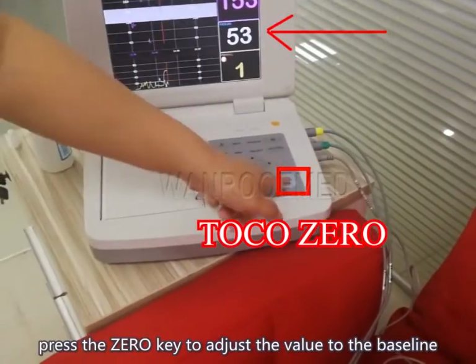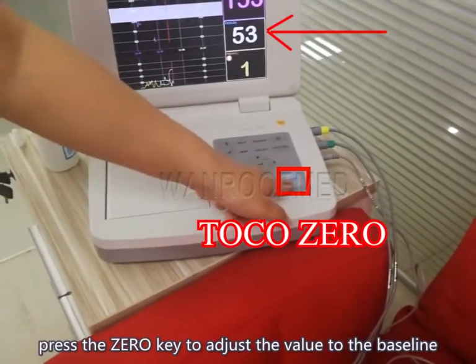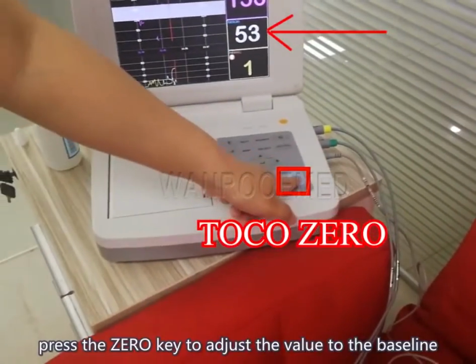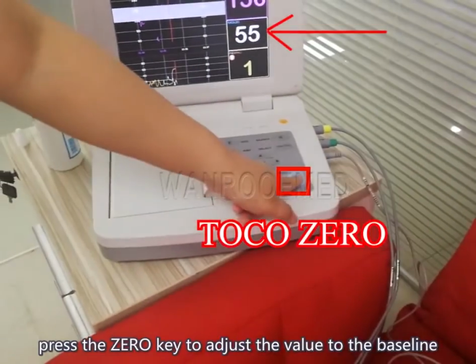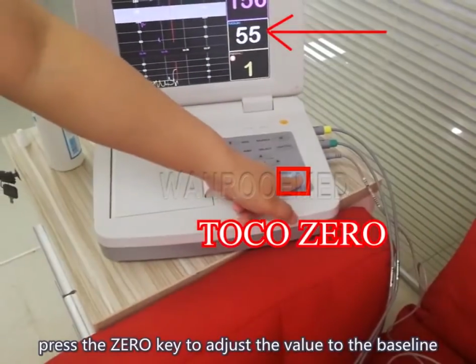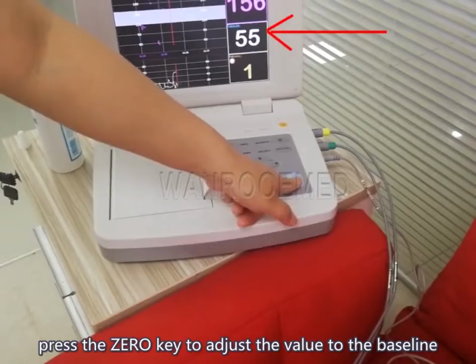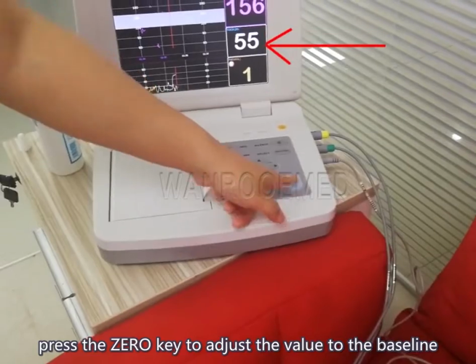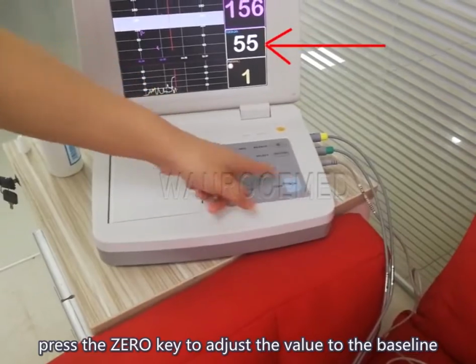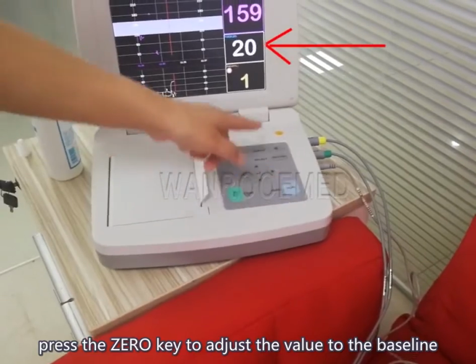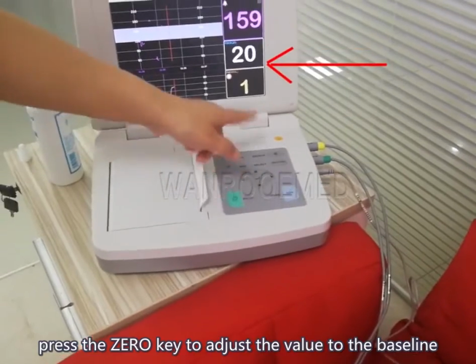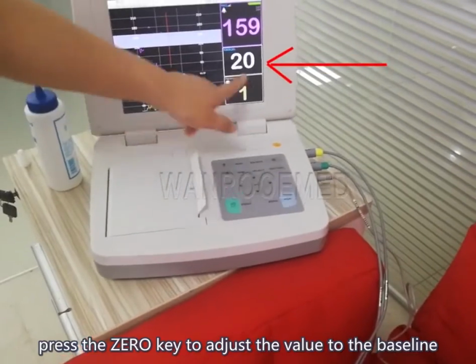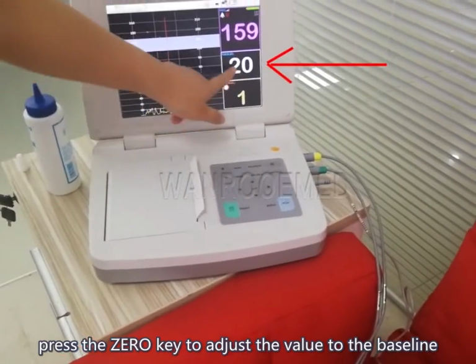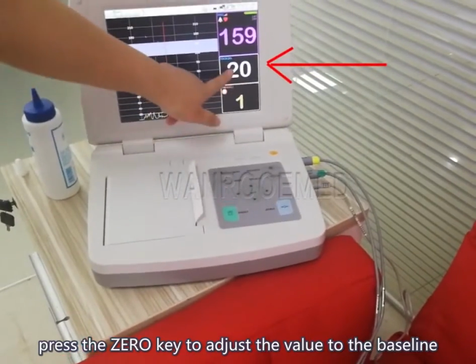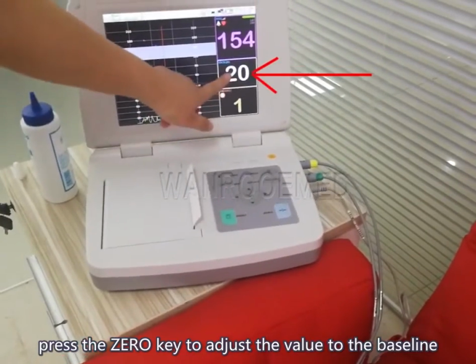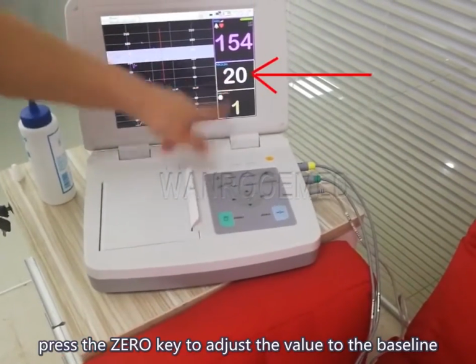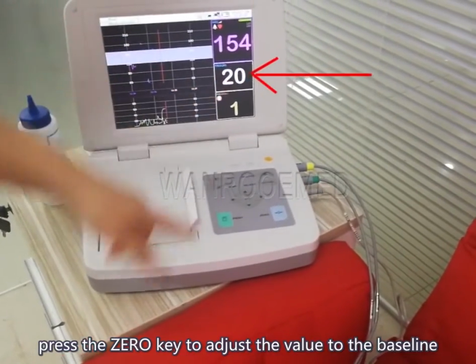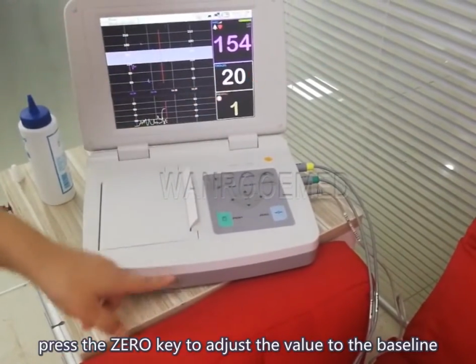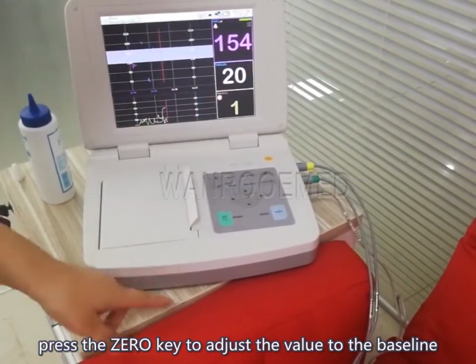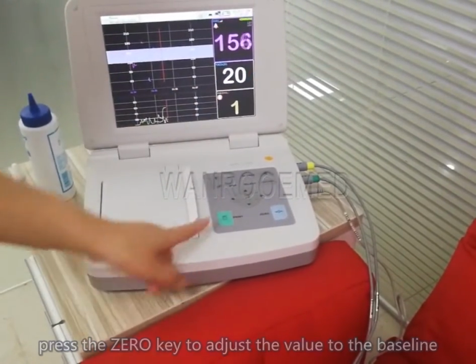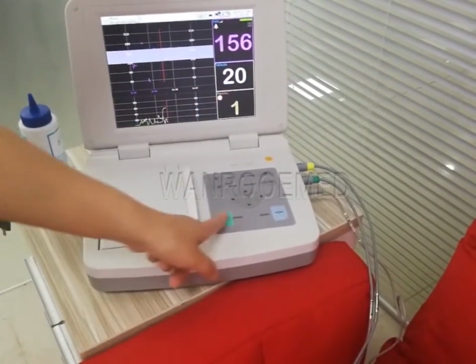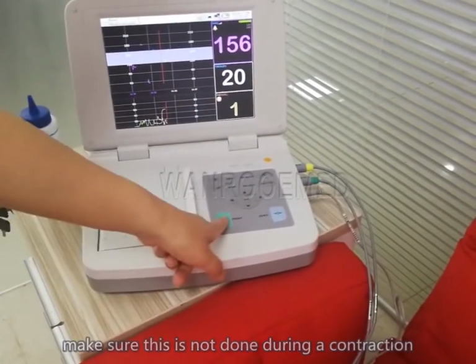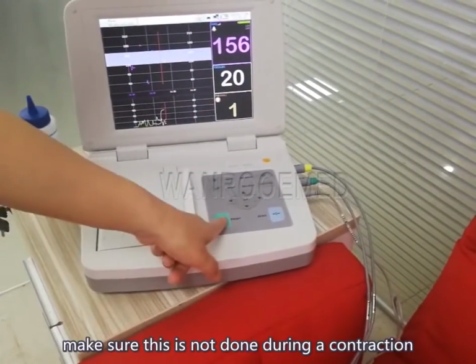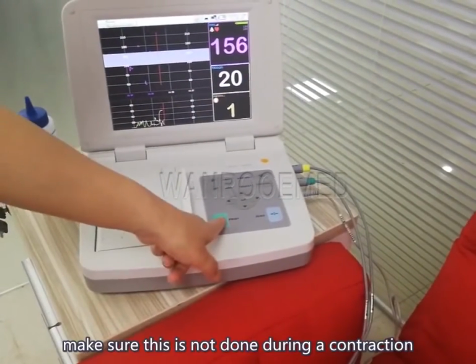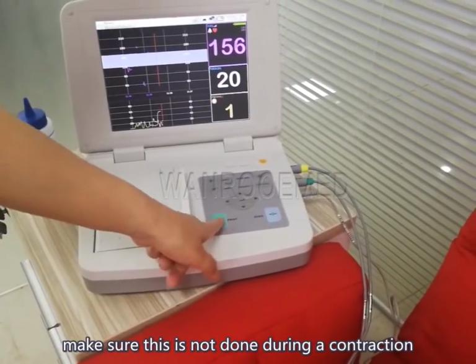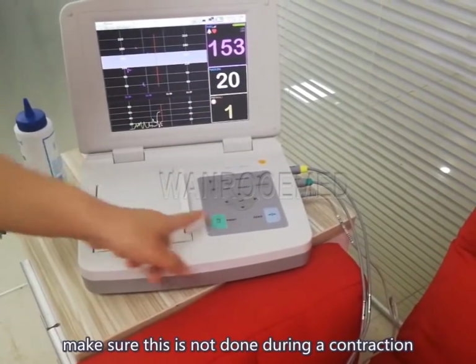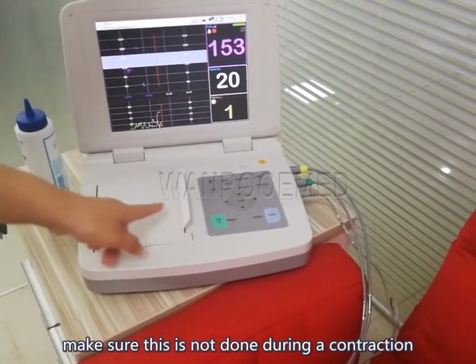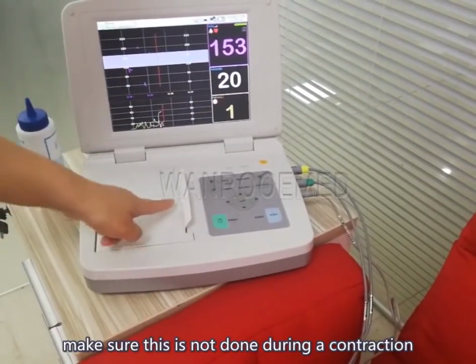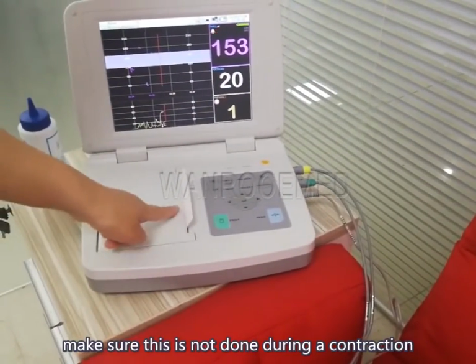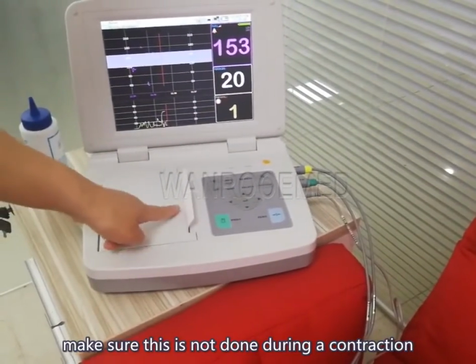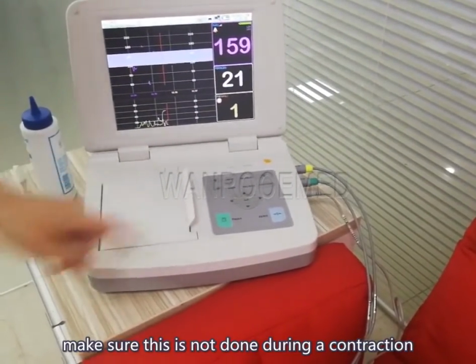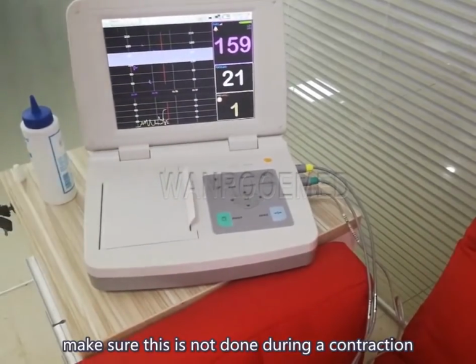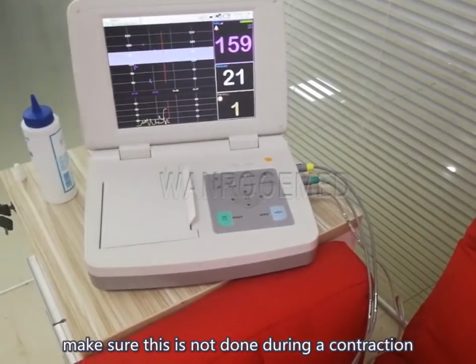Press the zero key to adjust the value to the baseline. Make sure this is not done during a contraction.